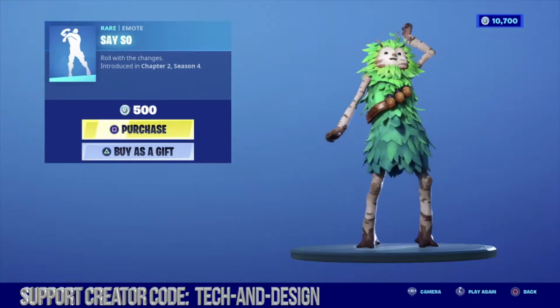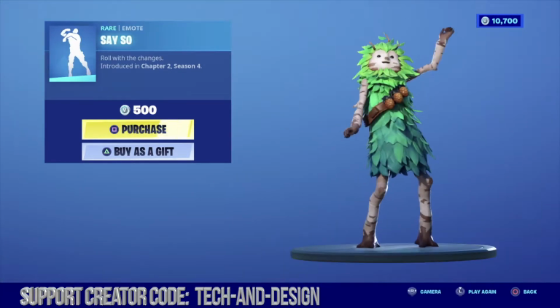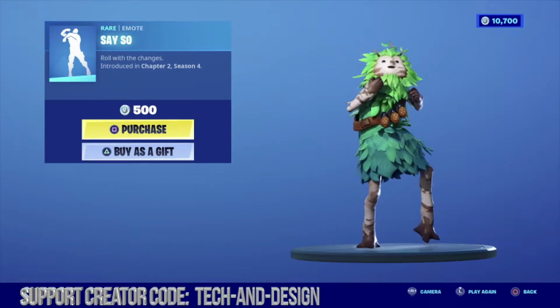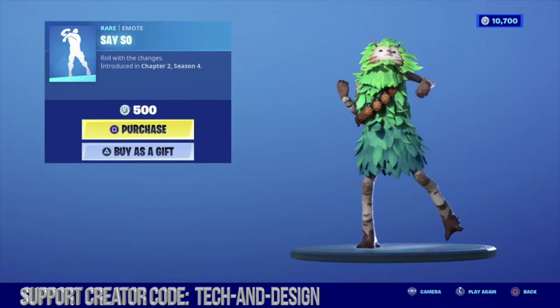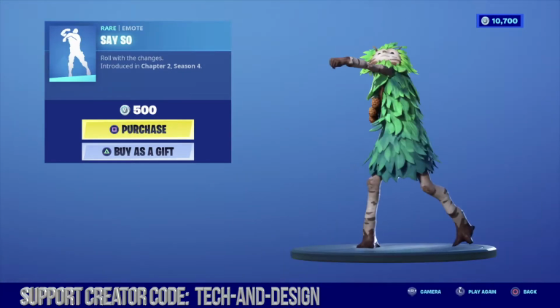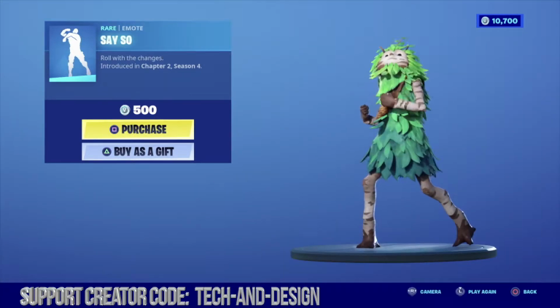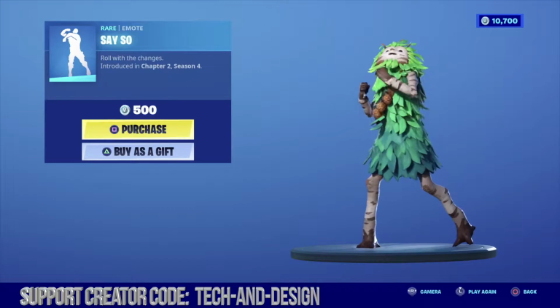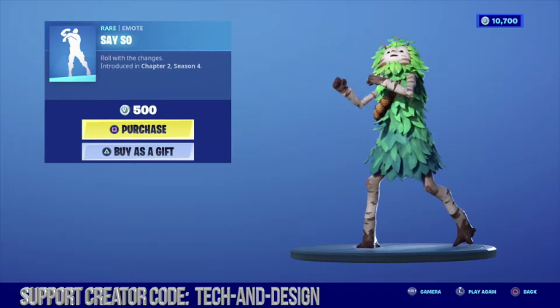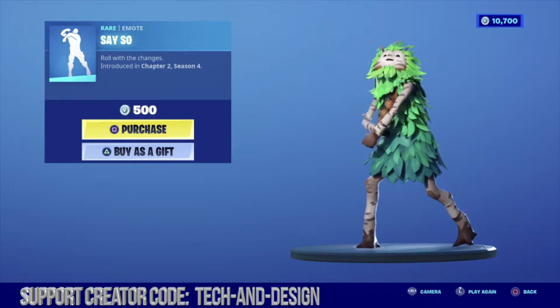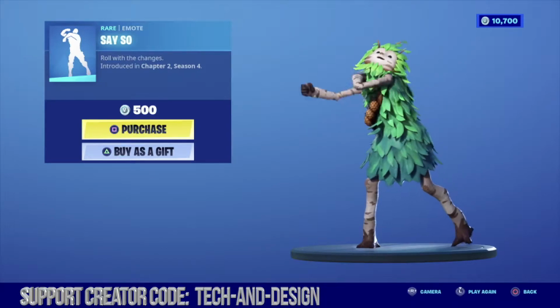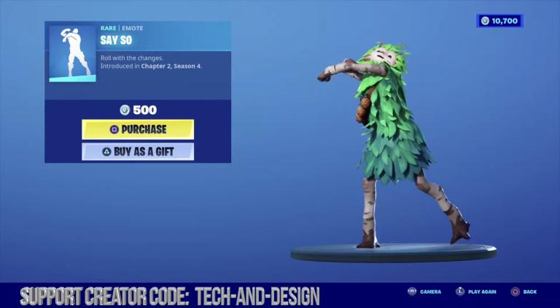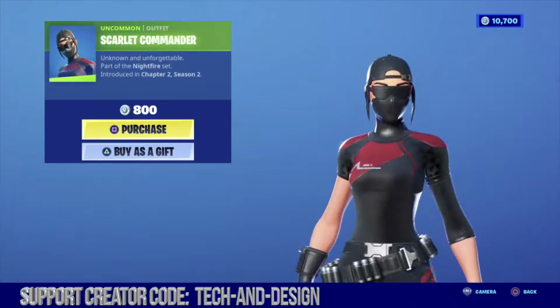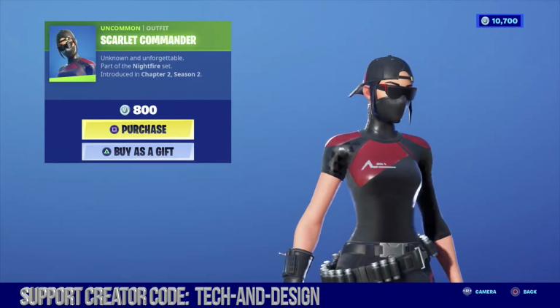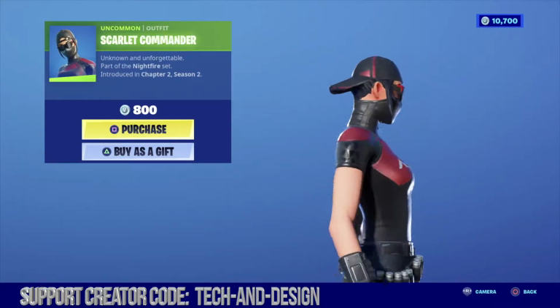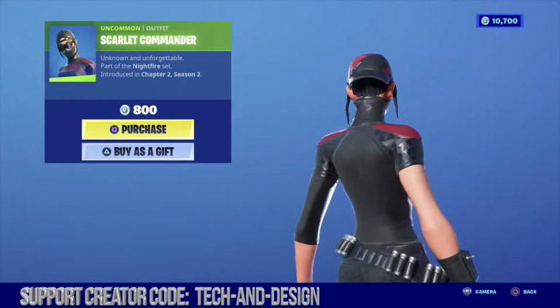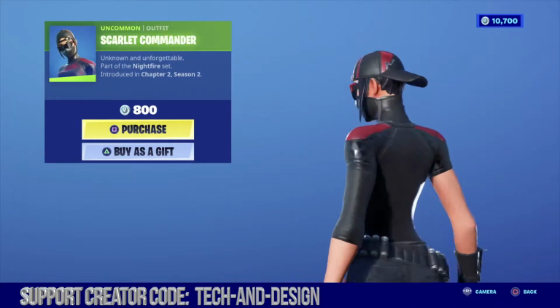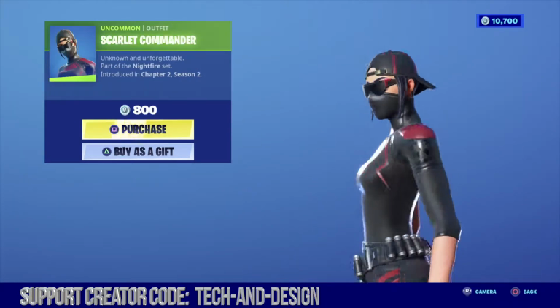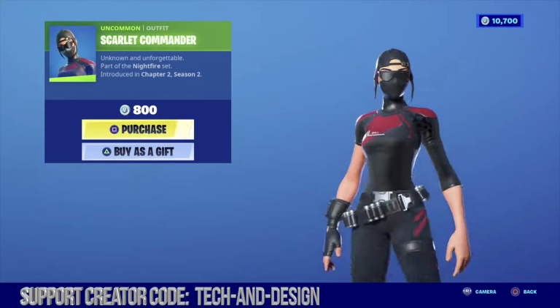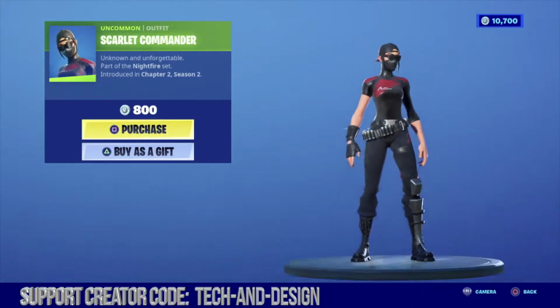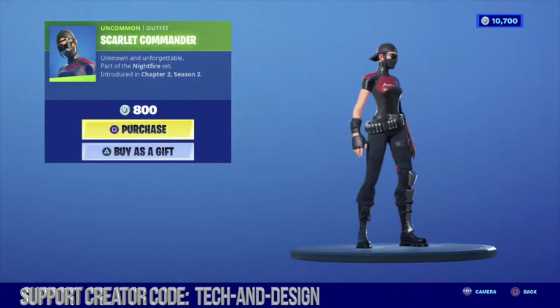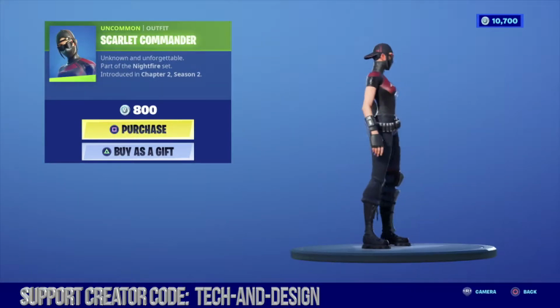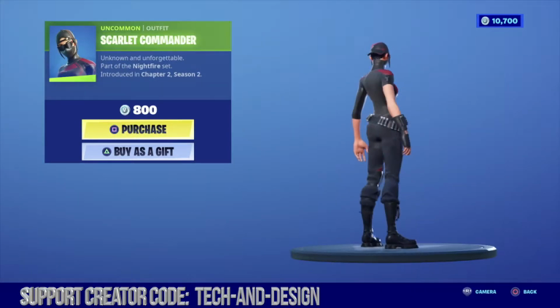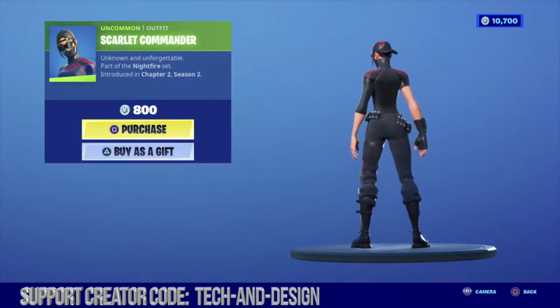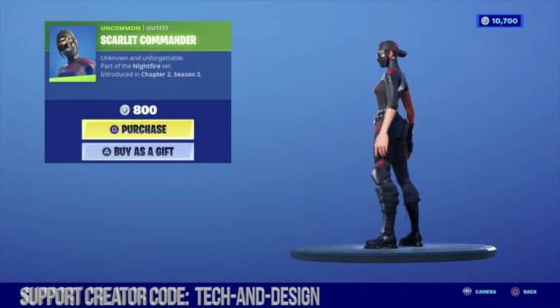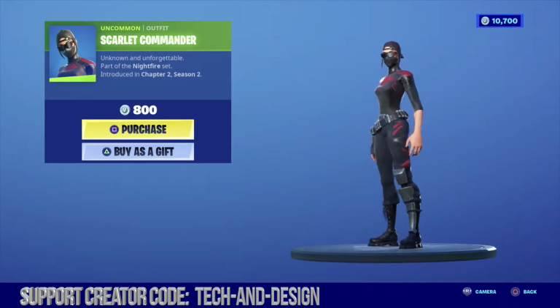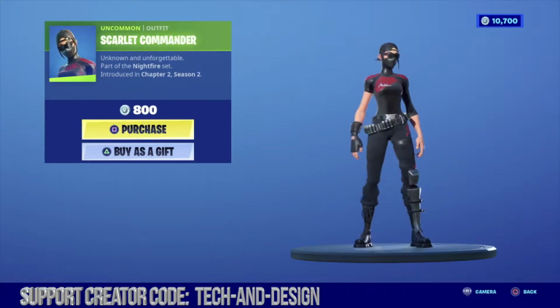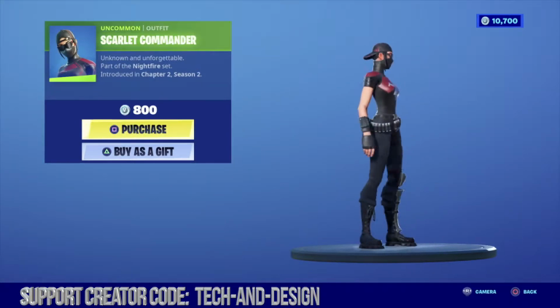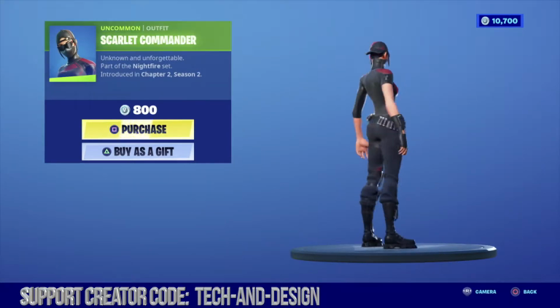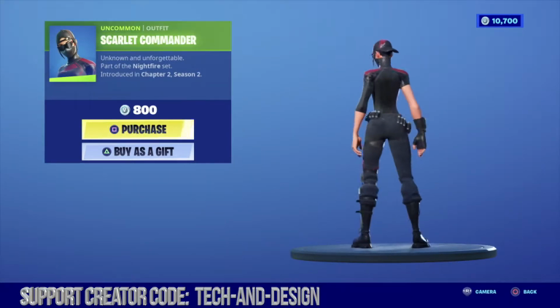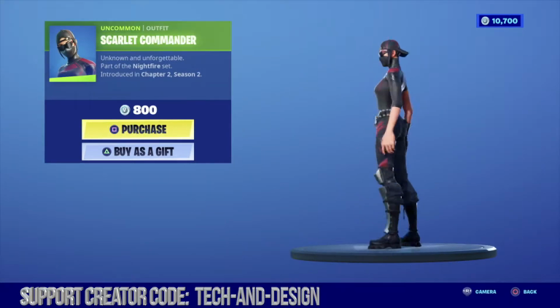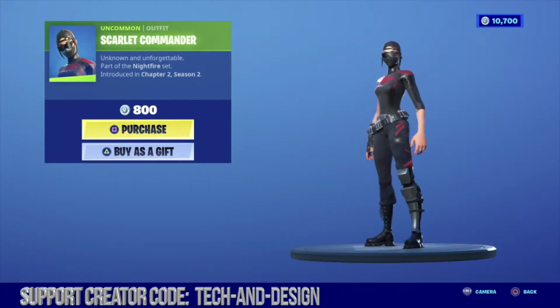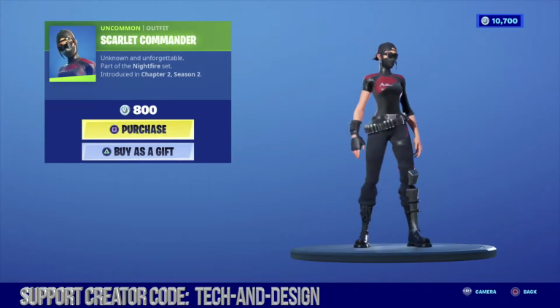Also under featured is this emote and yes we have this outfit back, introduced in chapter 2 season 2.